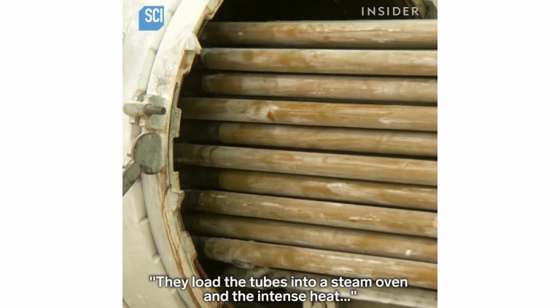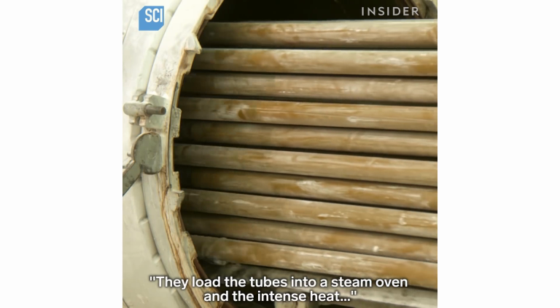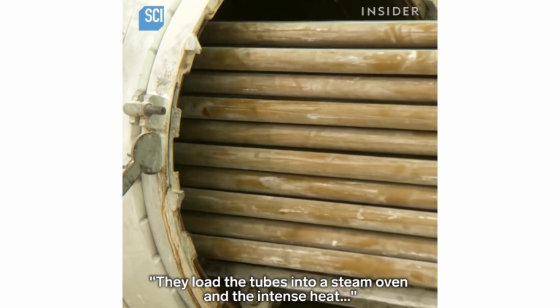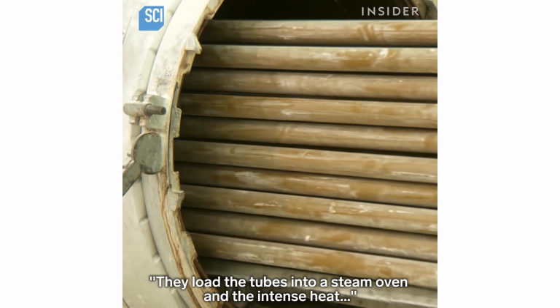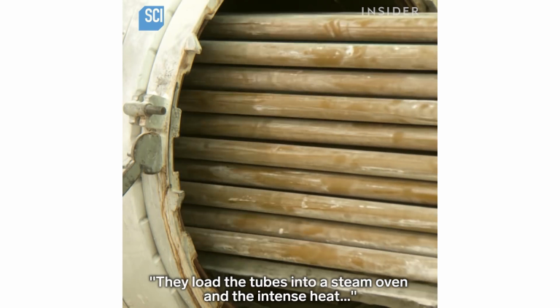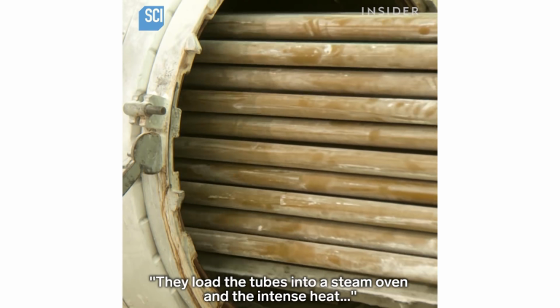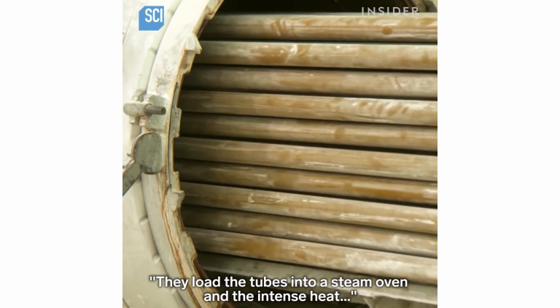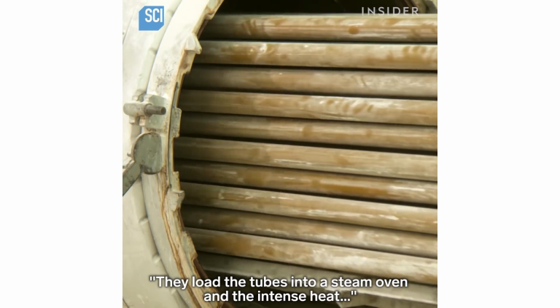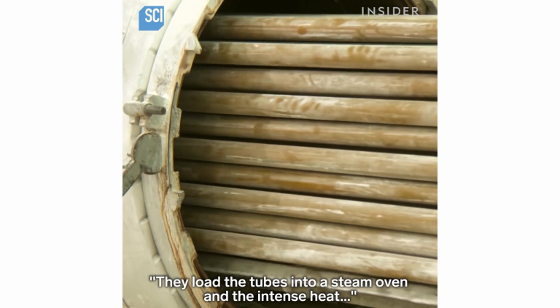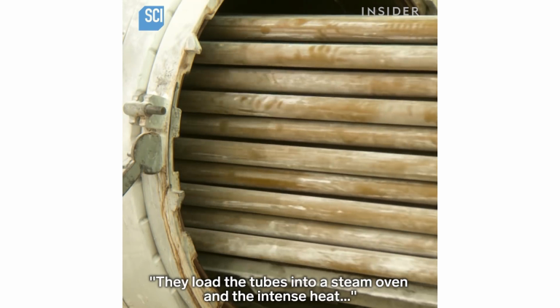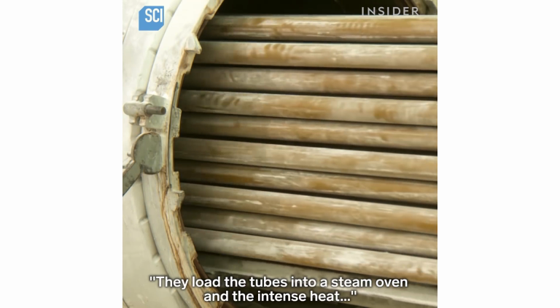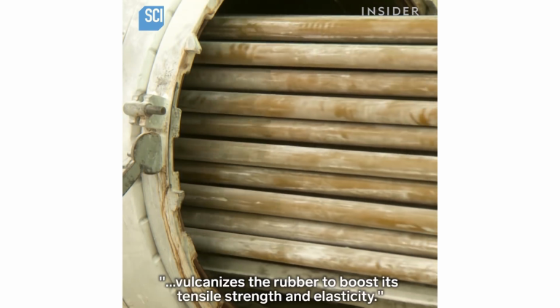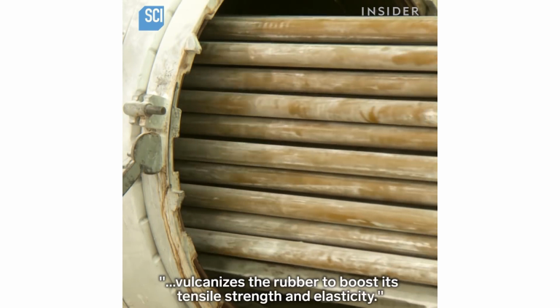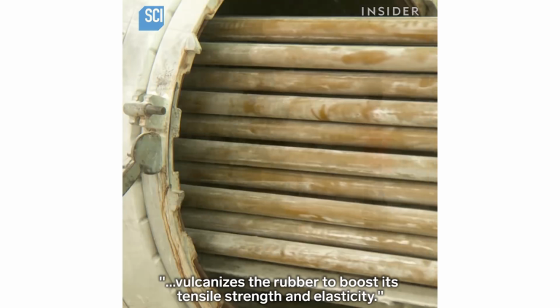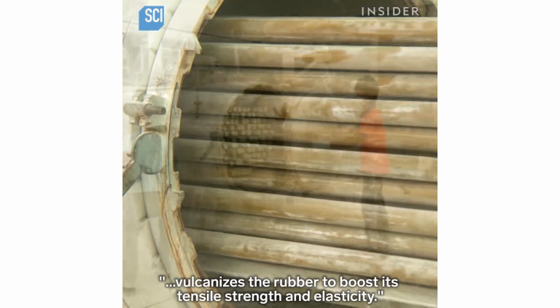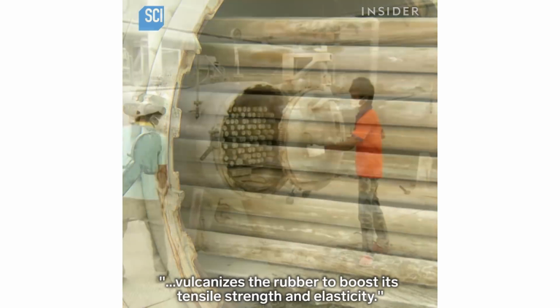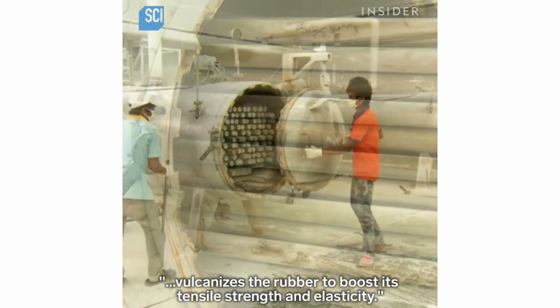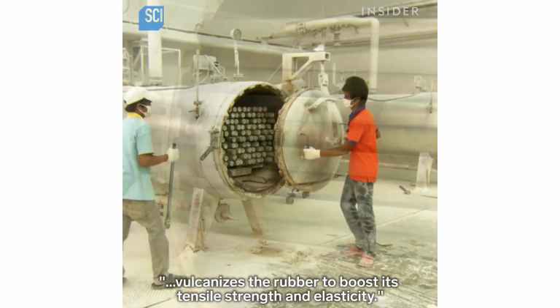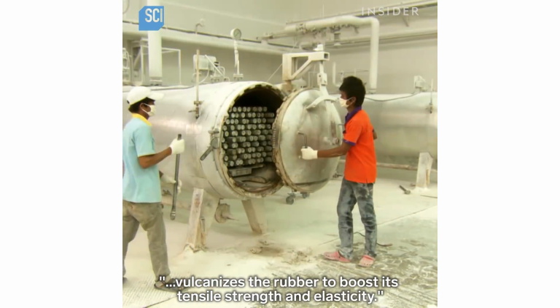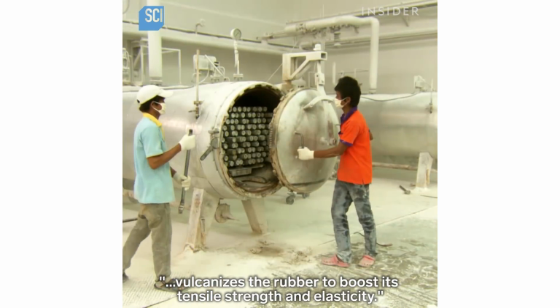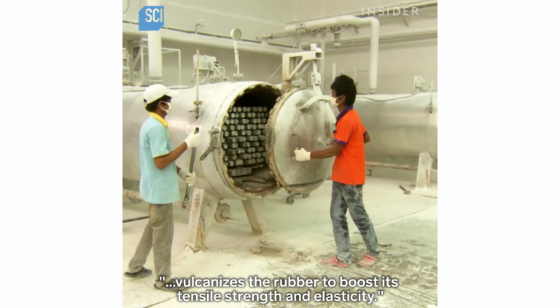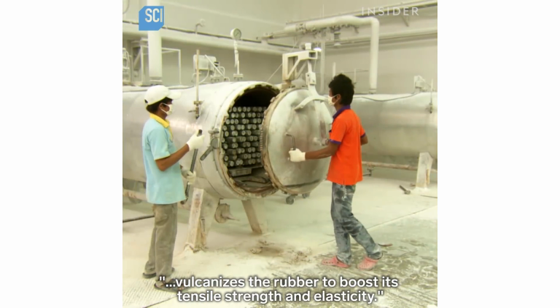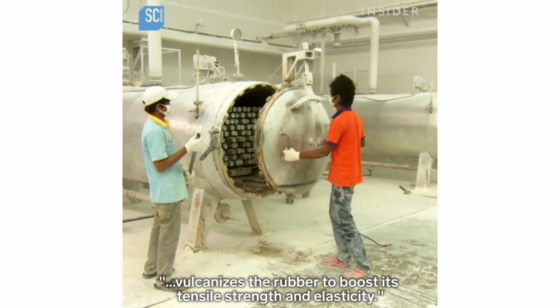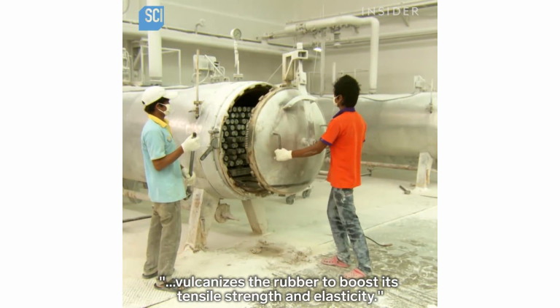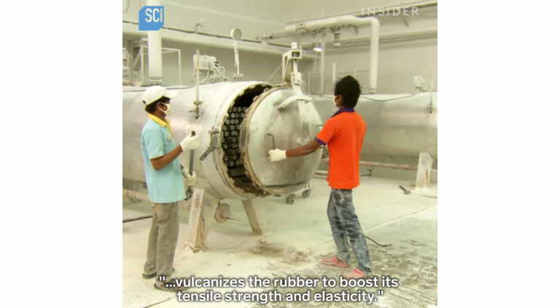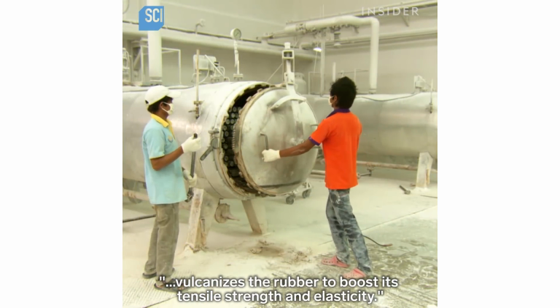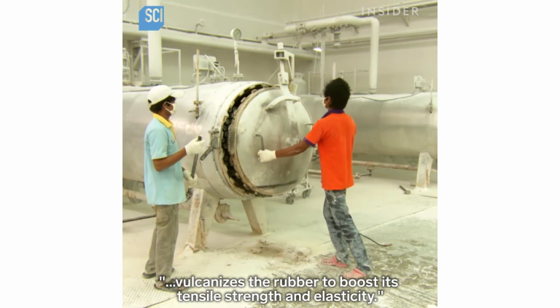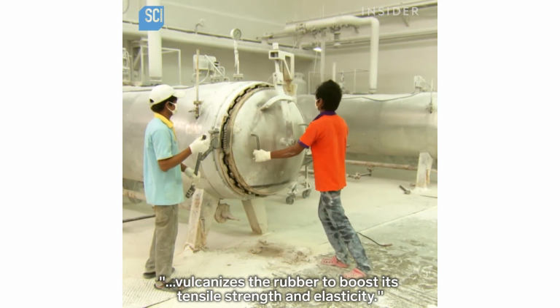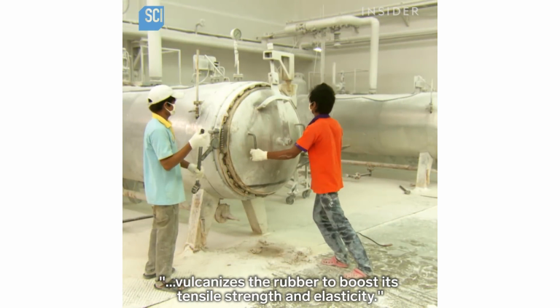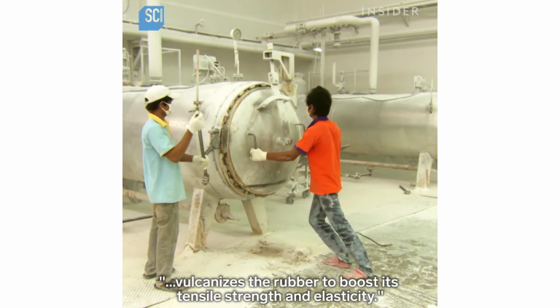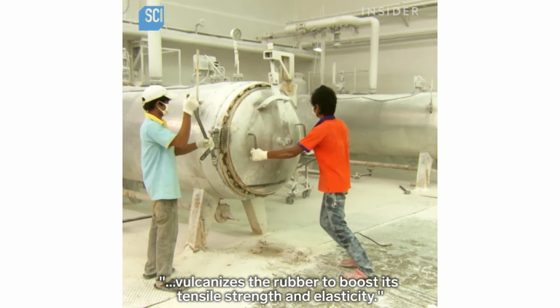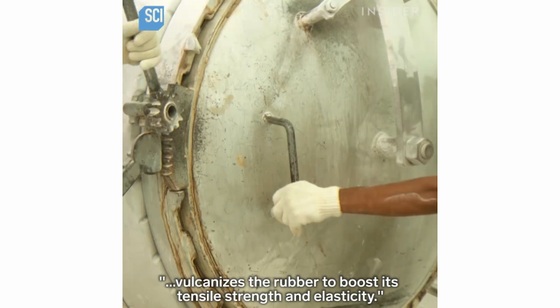They load the tubes into a steam oven, and the intense heat vulcanizes the rubber to boost its tensile strength and elasticity.